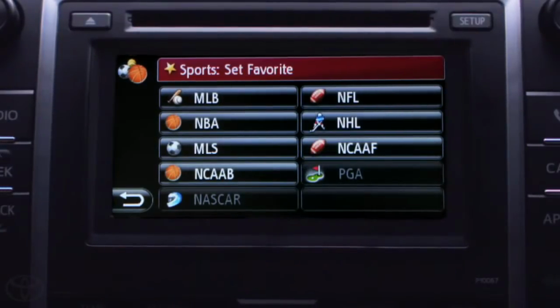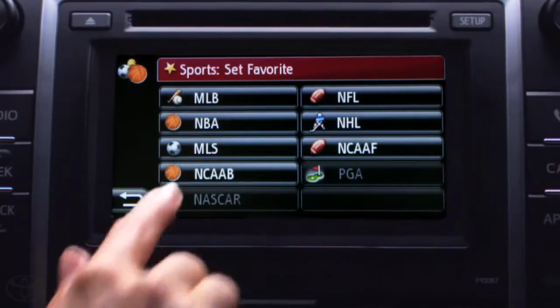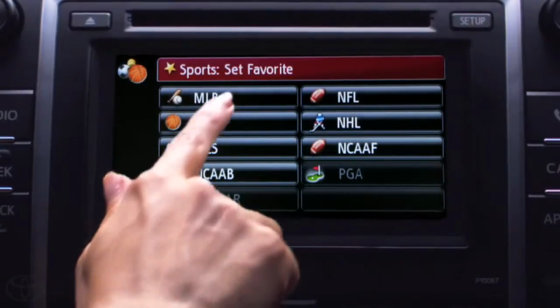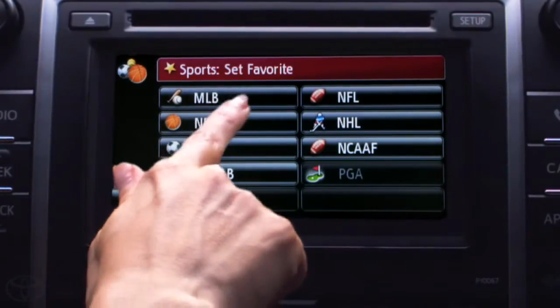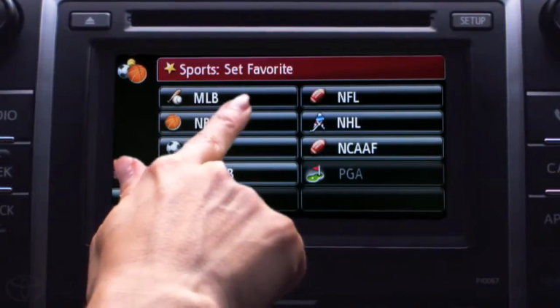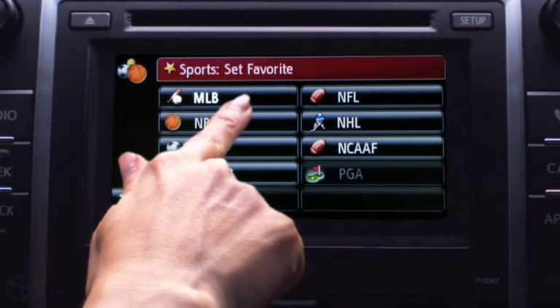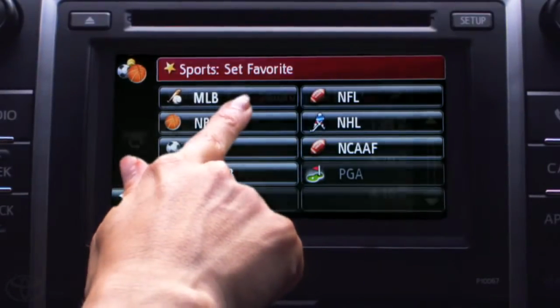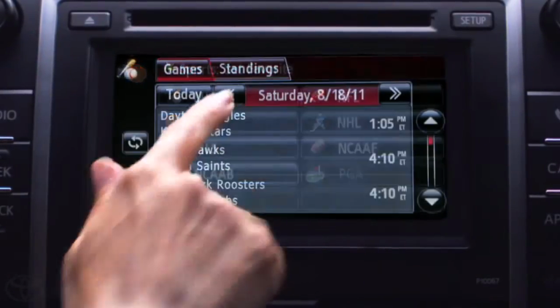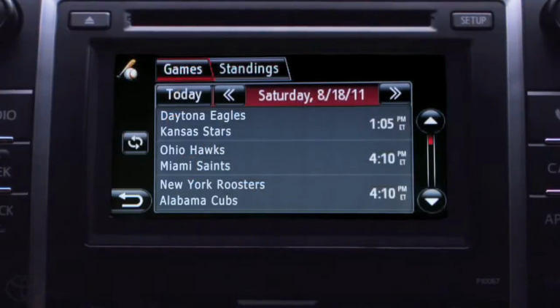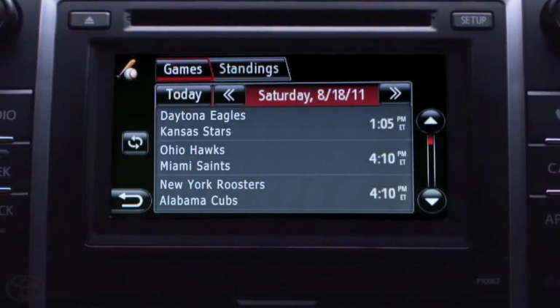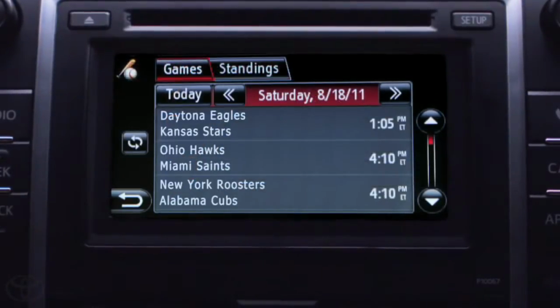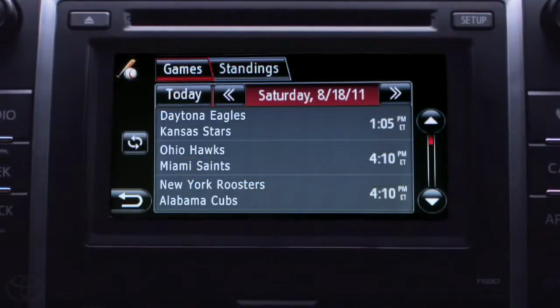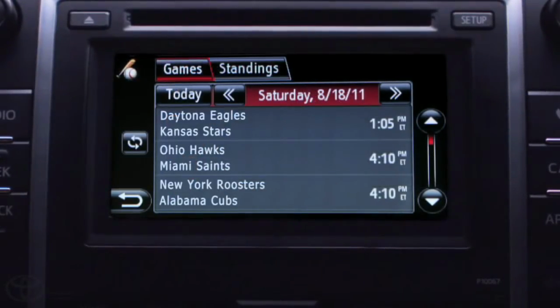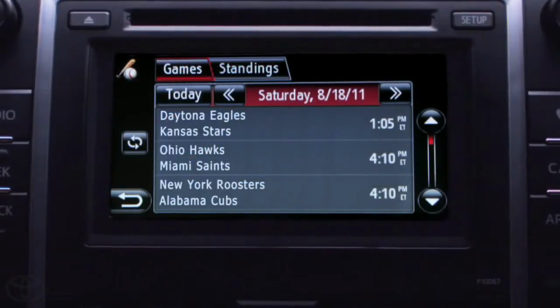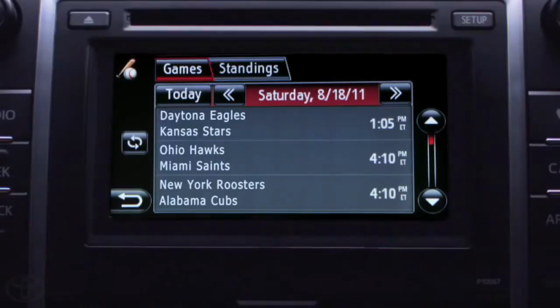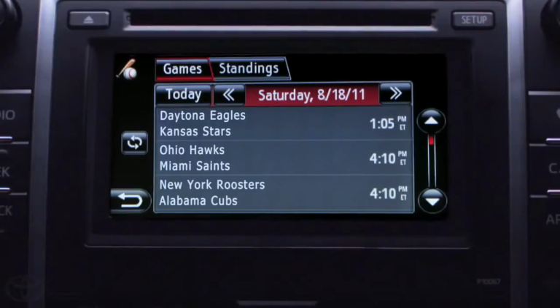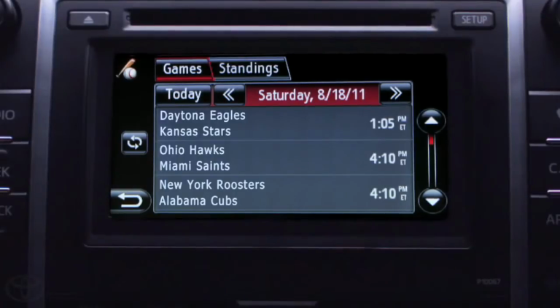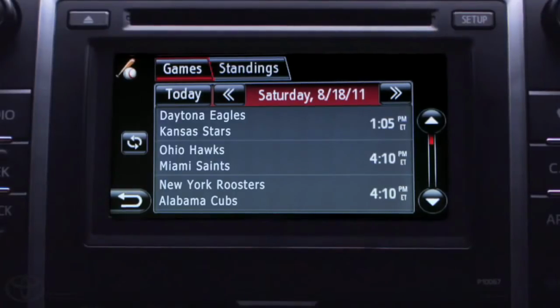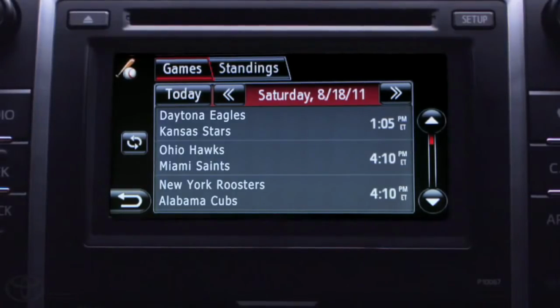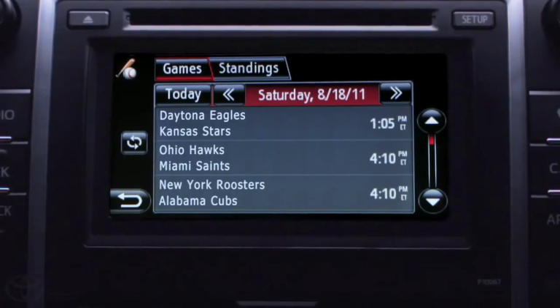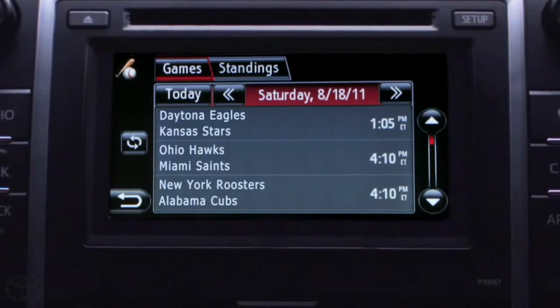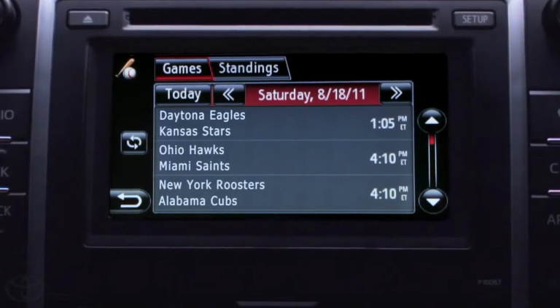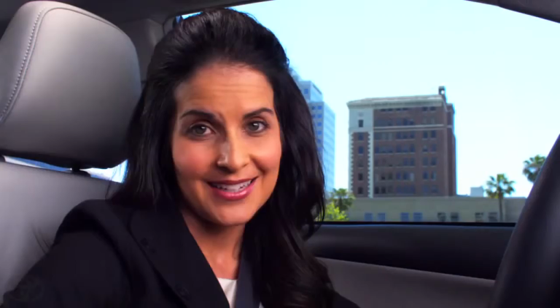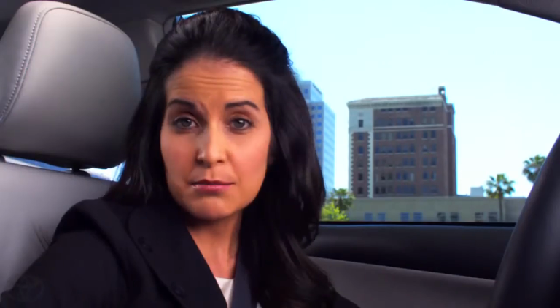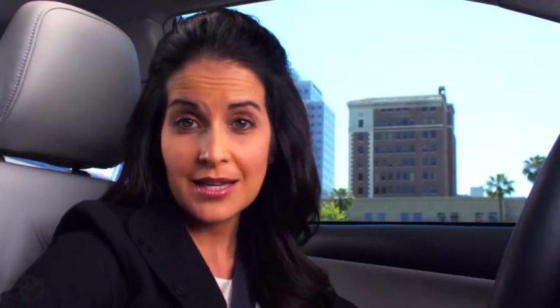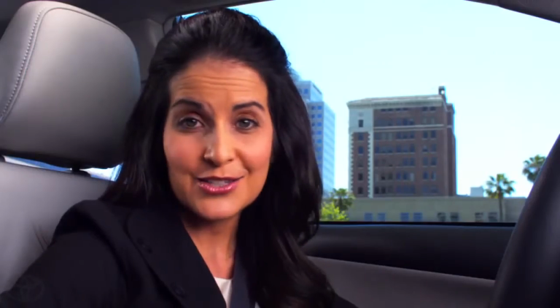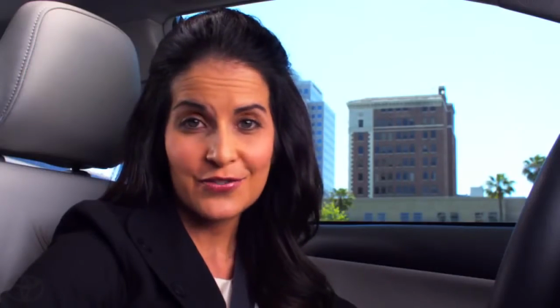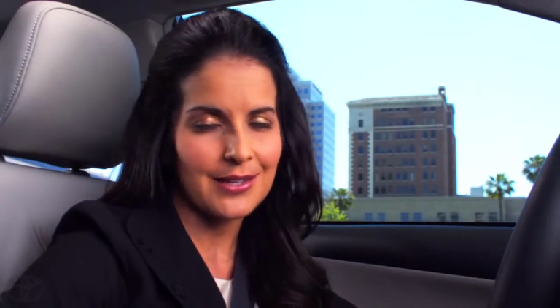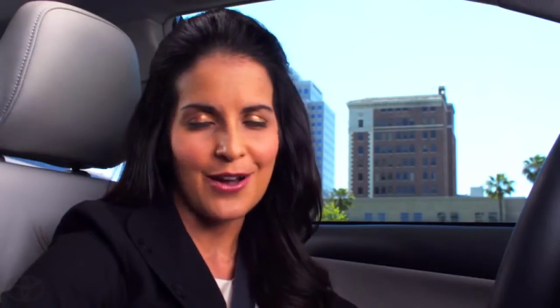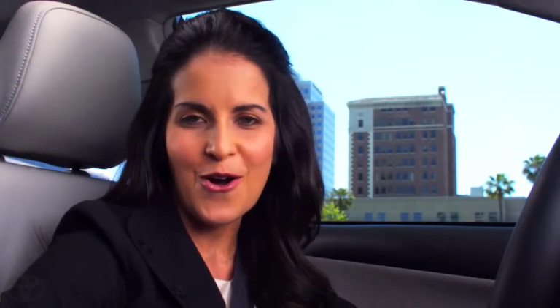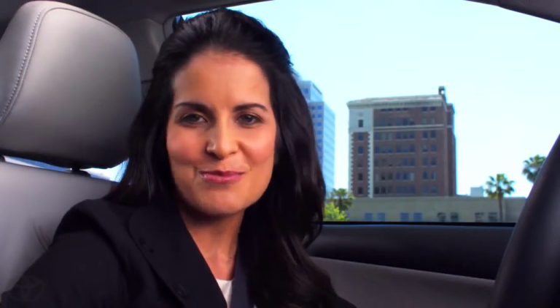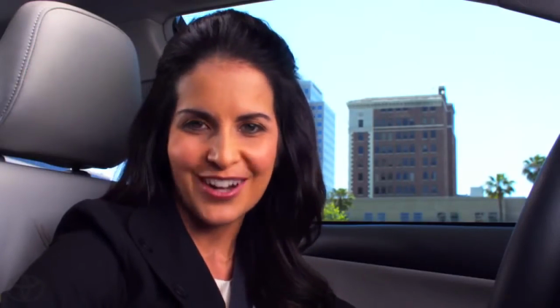I simply program in my favorites and I can see what's happening, even for today's games. To me, this service is a home run.